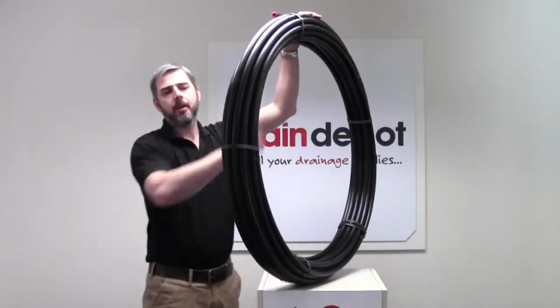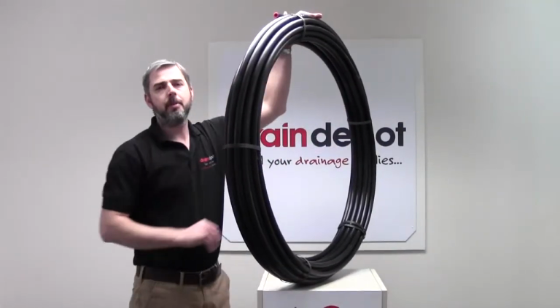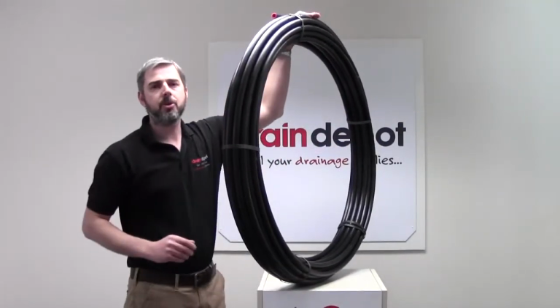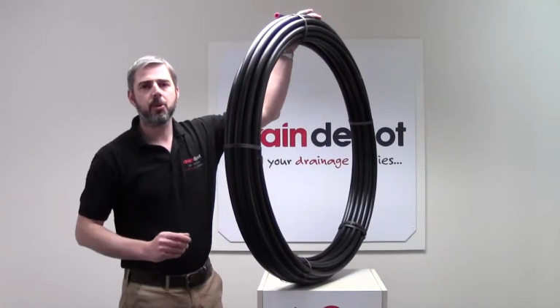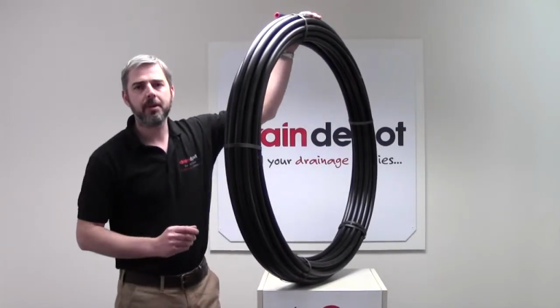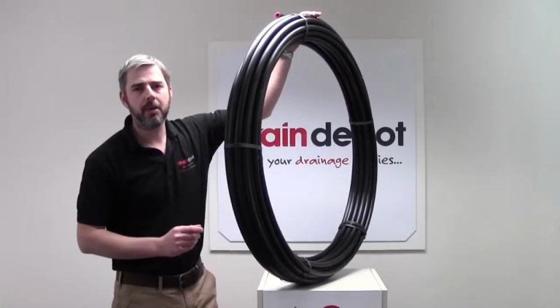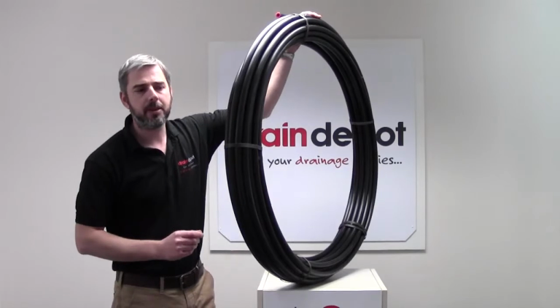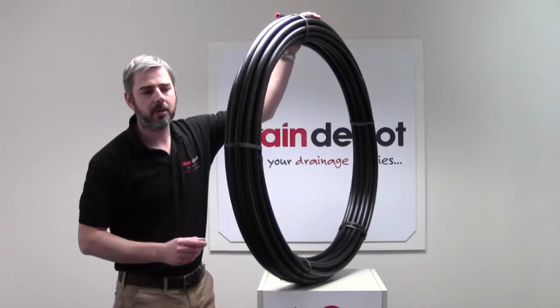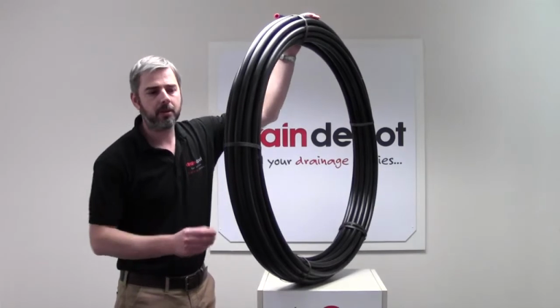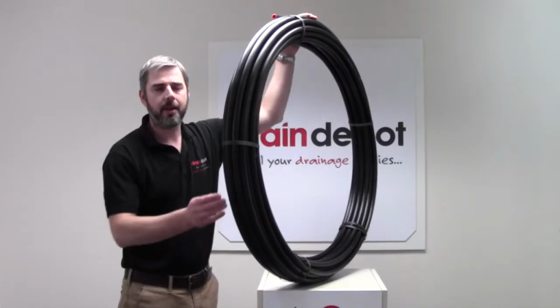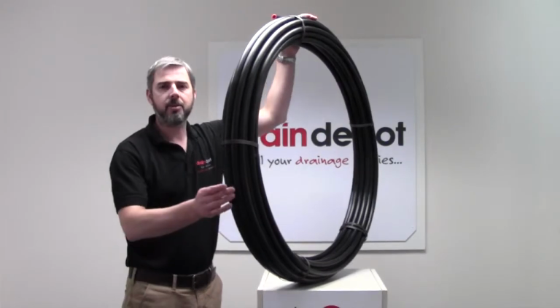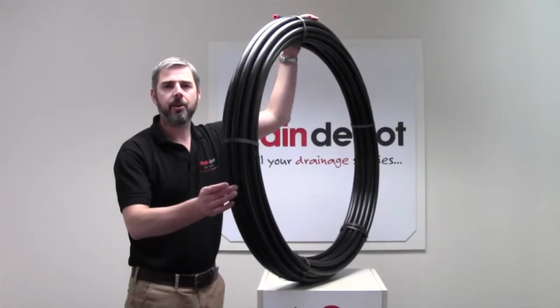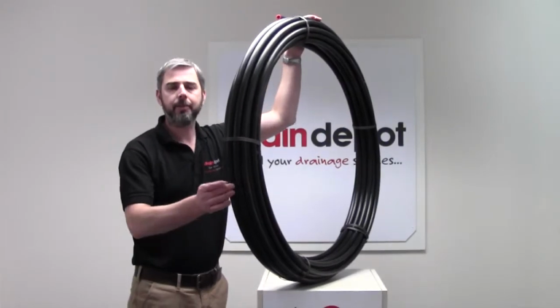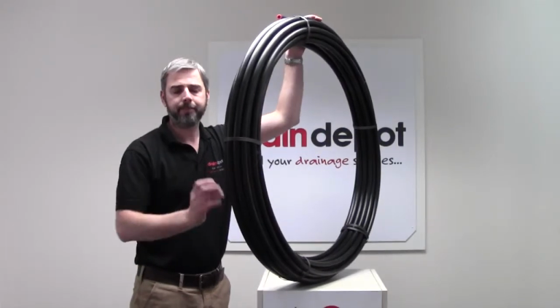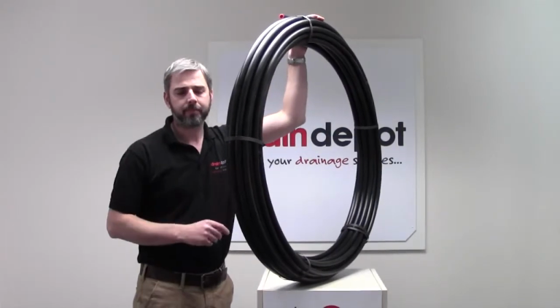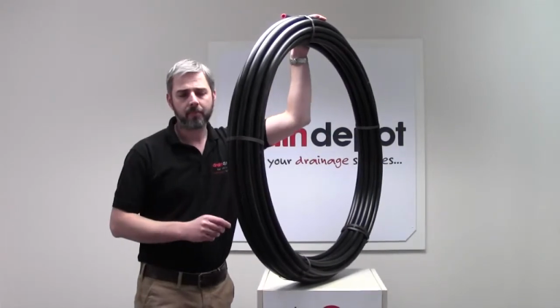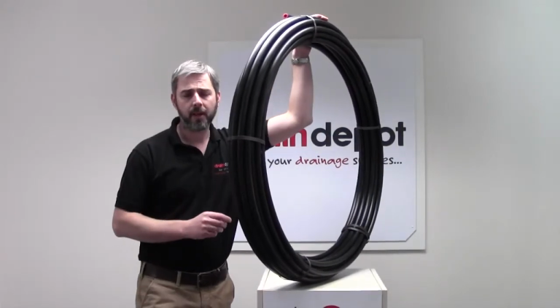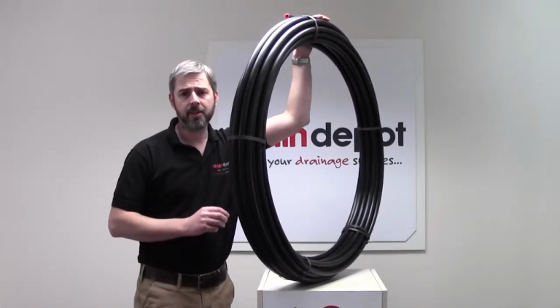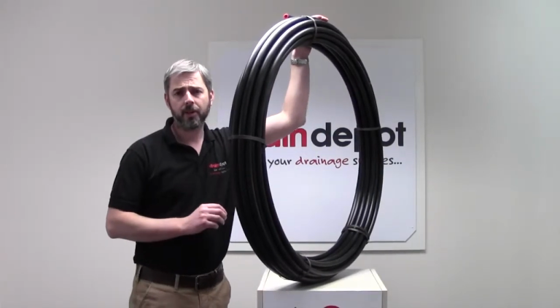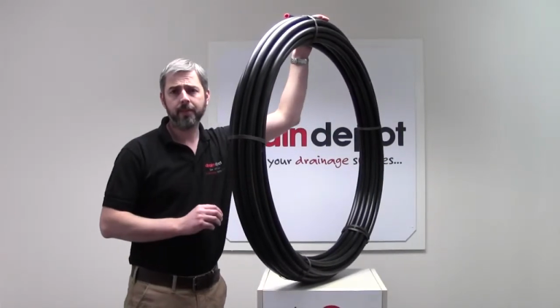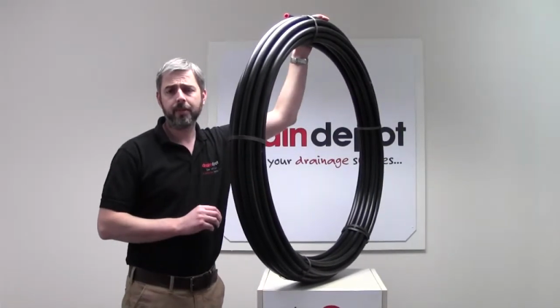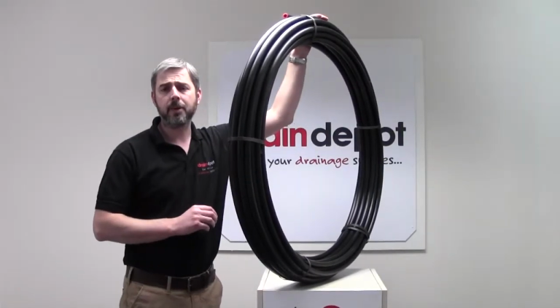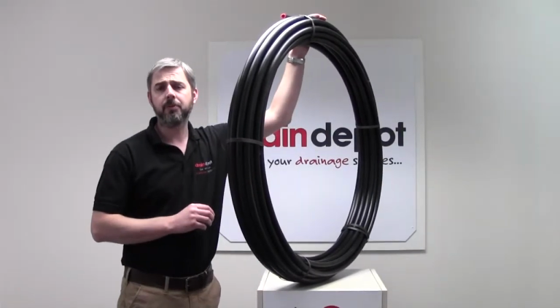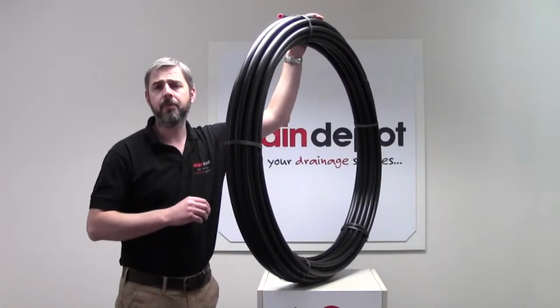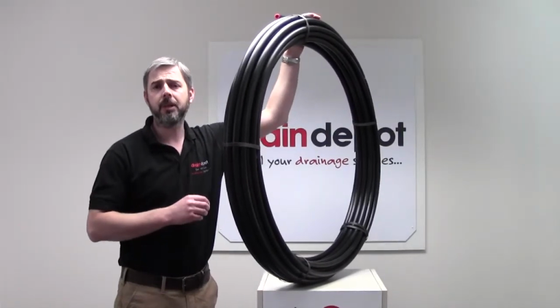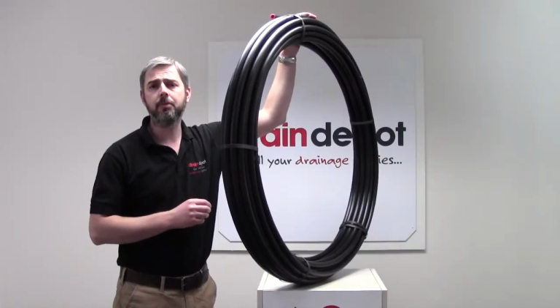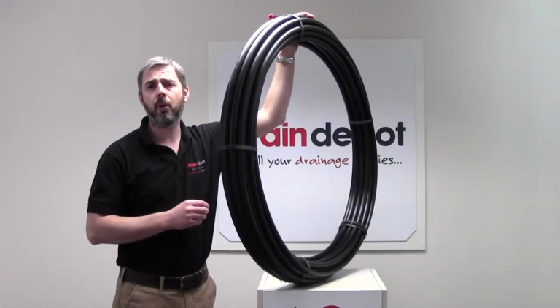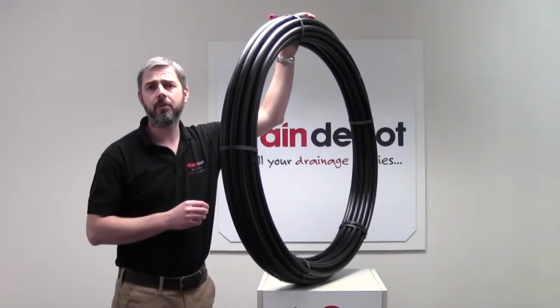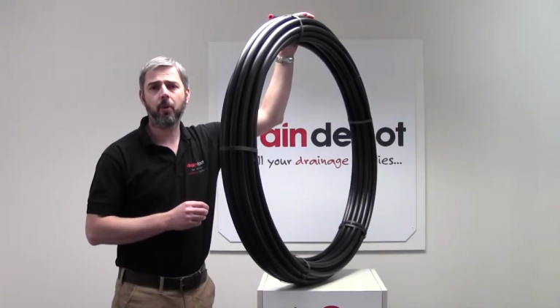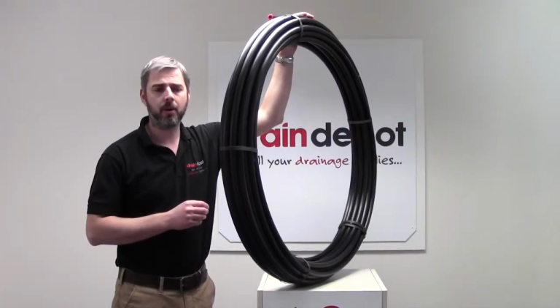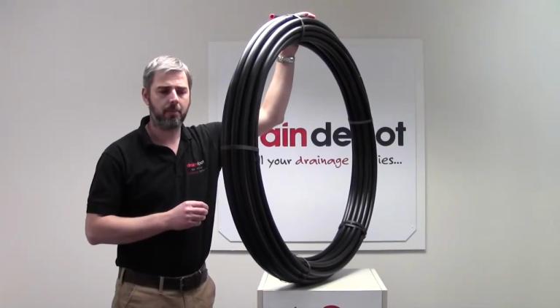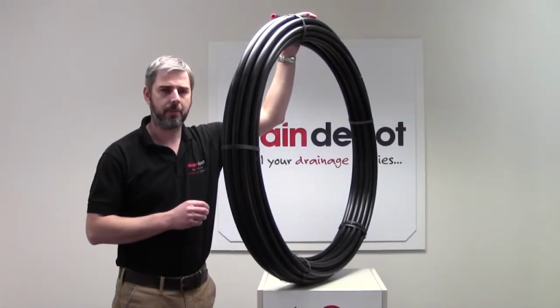It measures 20mm externally. Internally it measures 15.4mm.